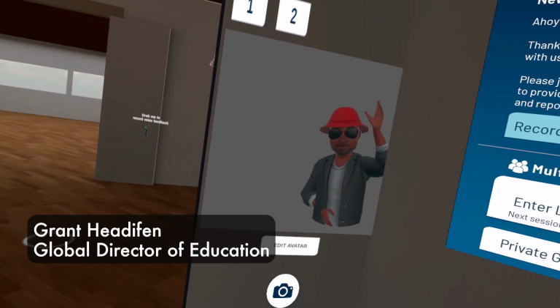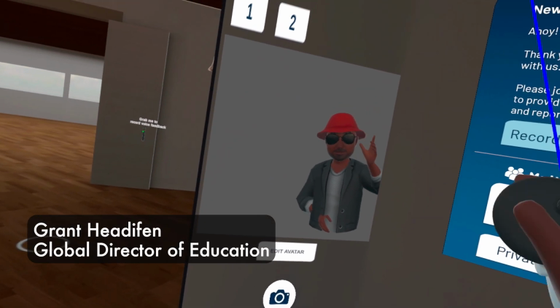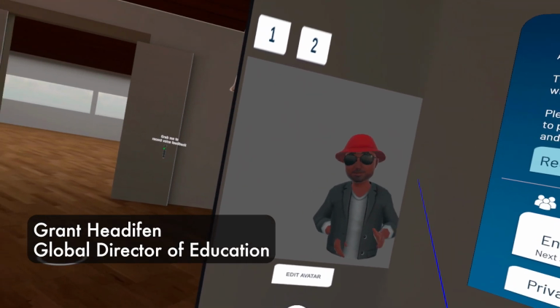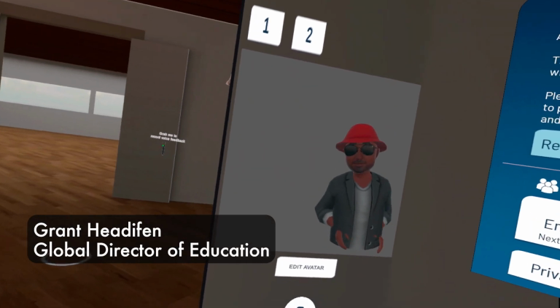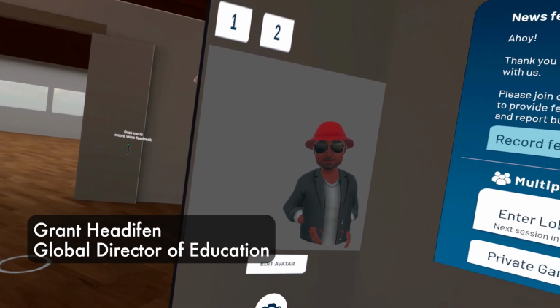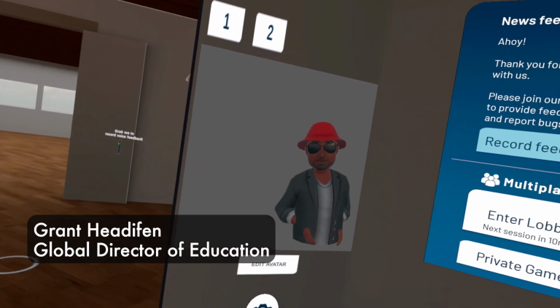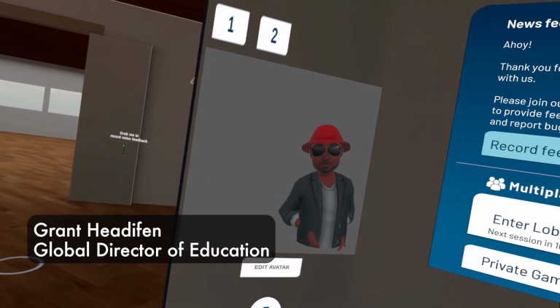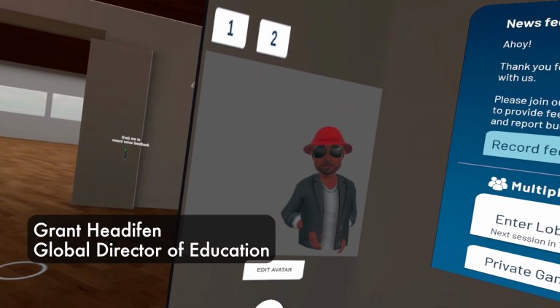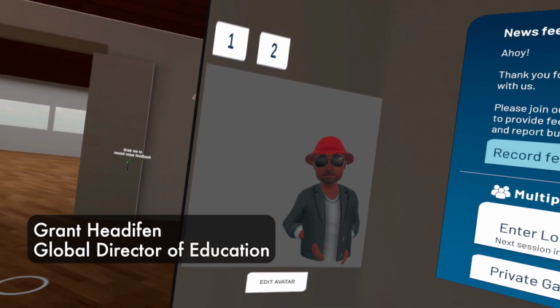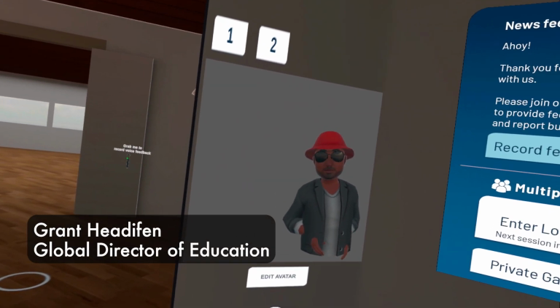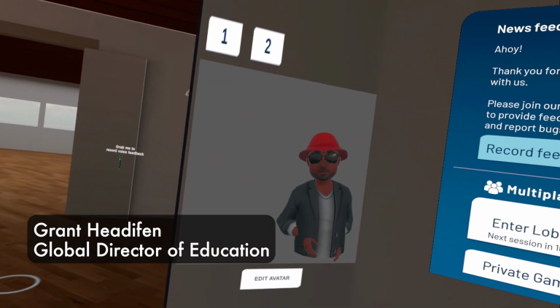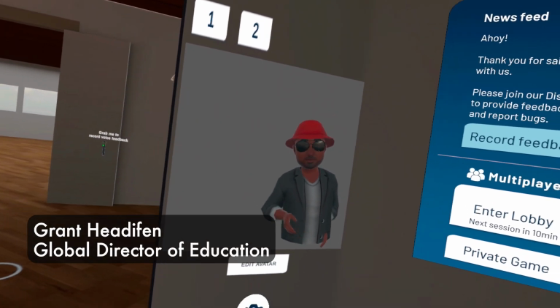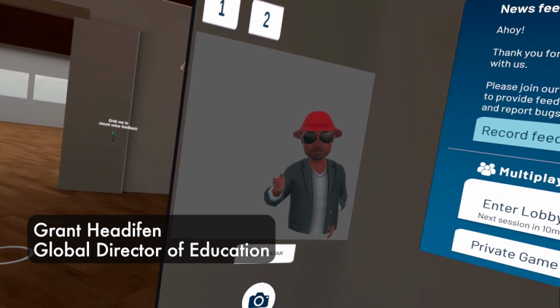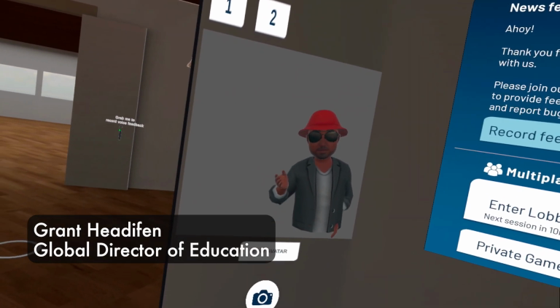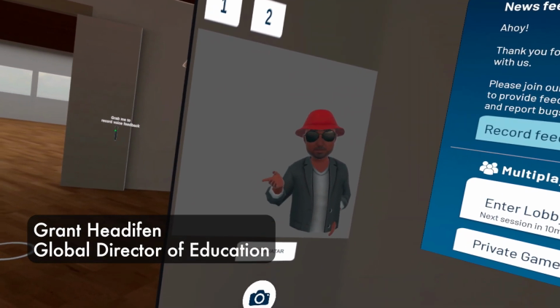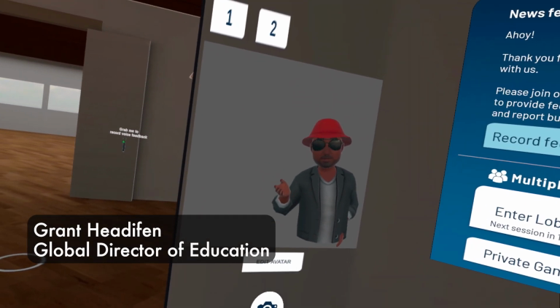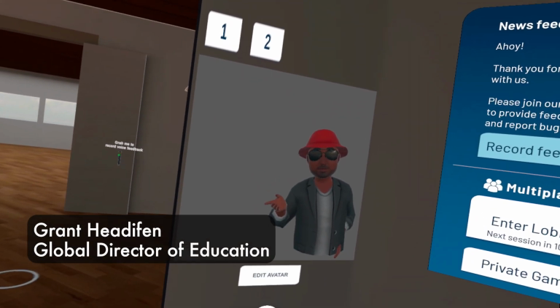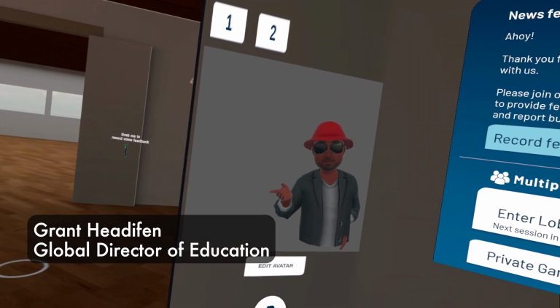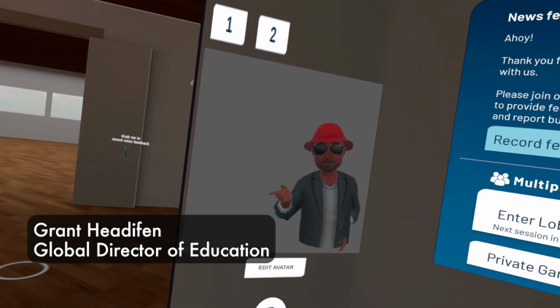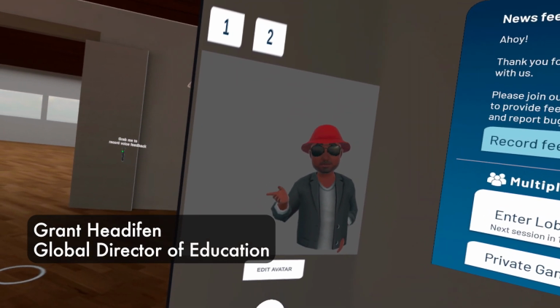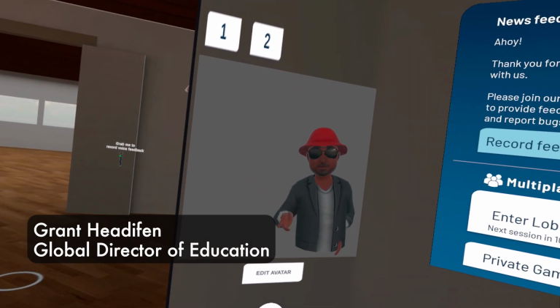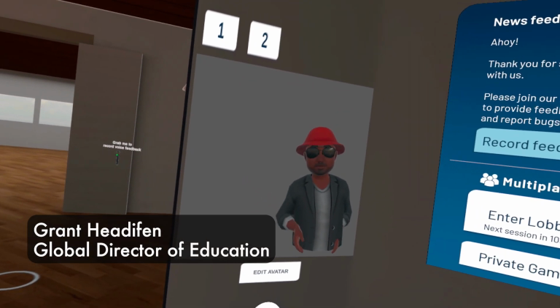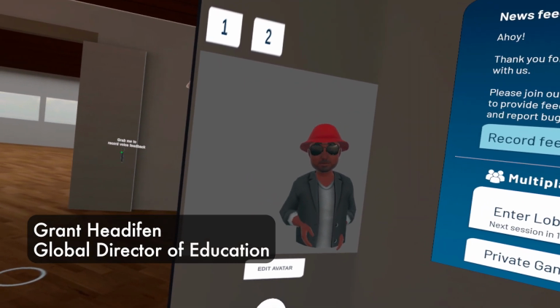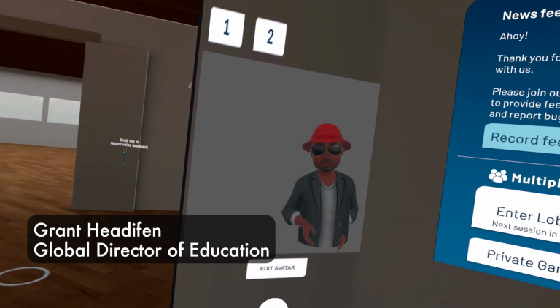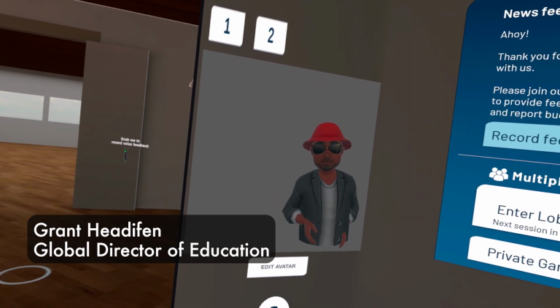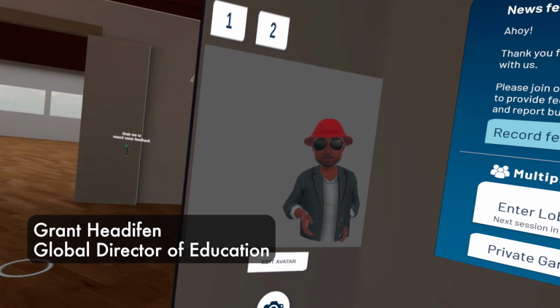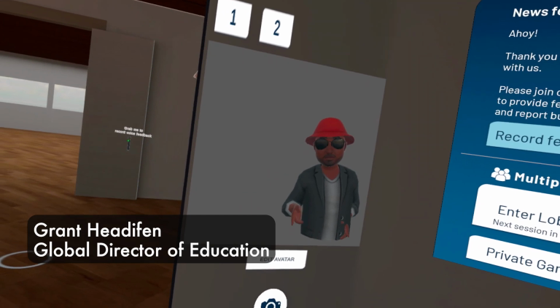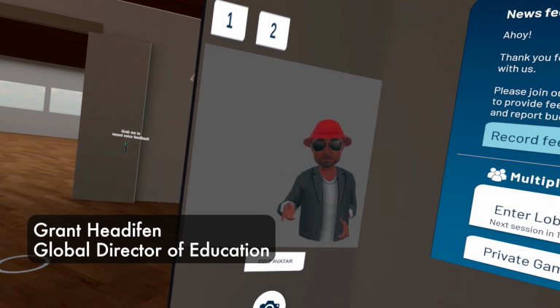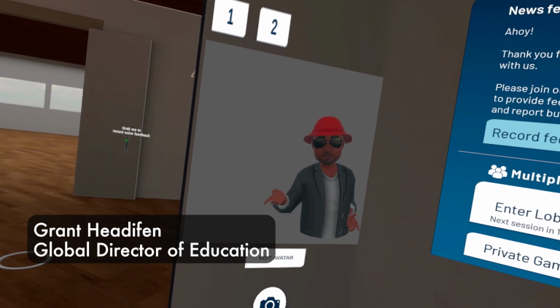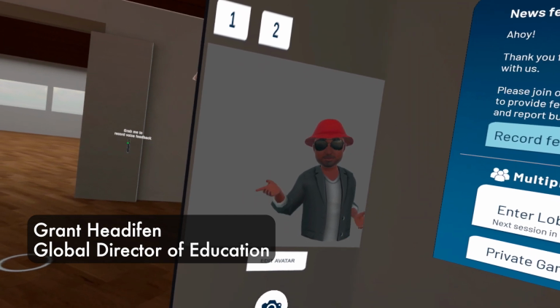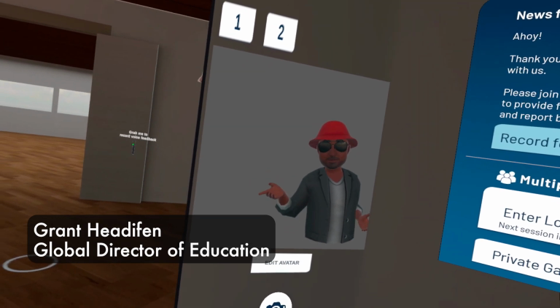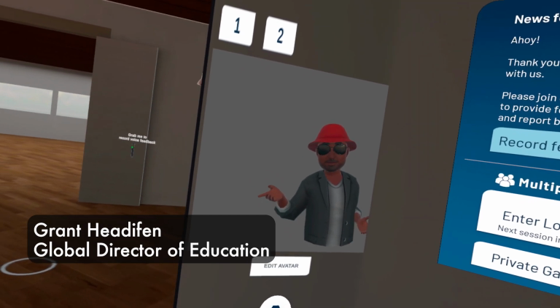Hi, it's Grant Hedefin, Global Director of Education for Nautic Ed, and we're in virtual reality.